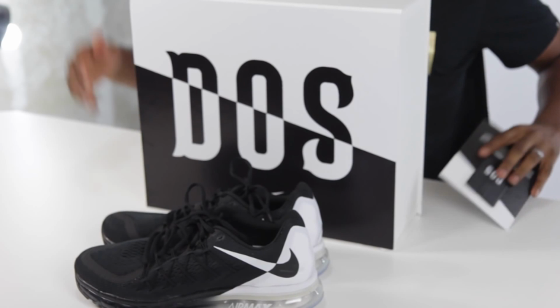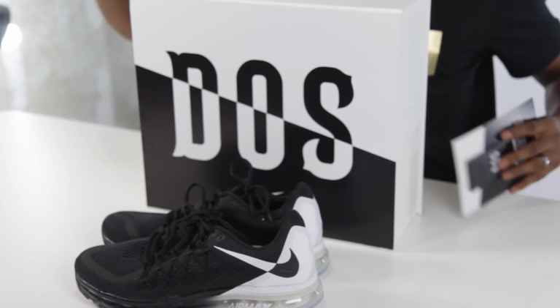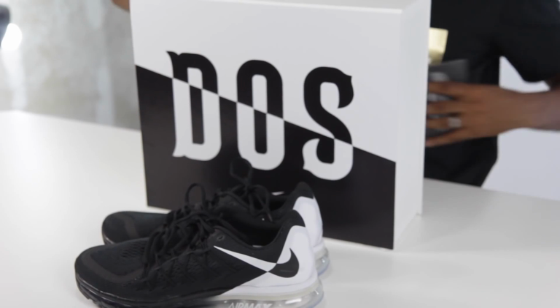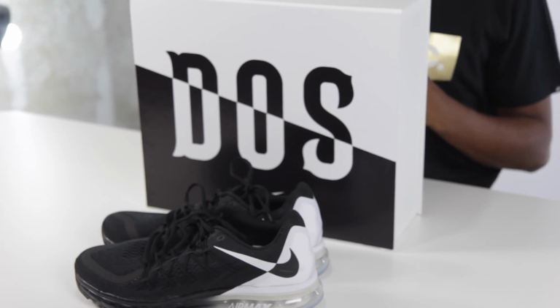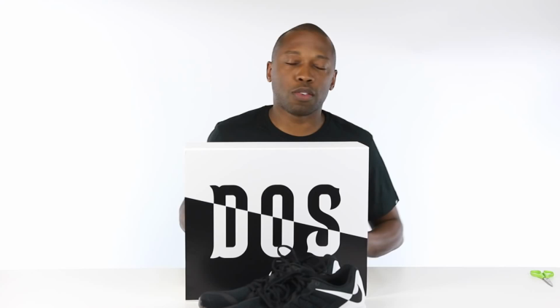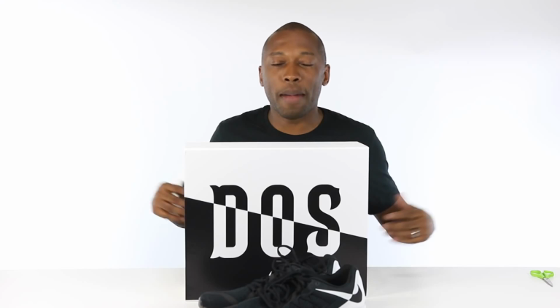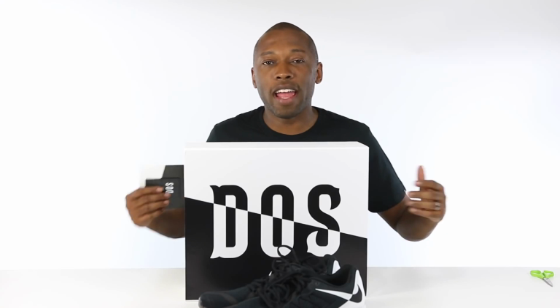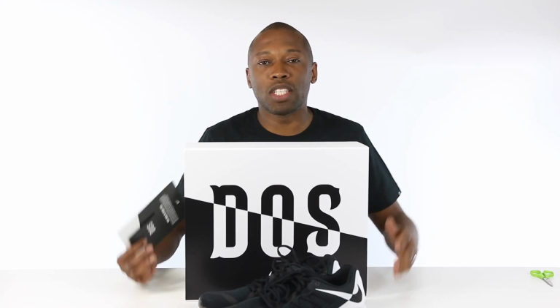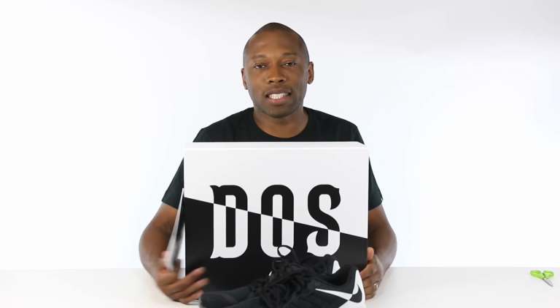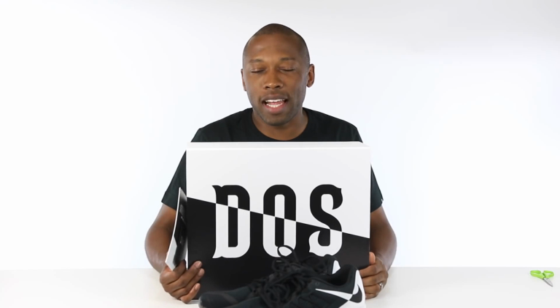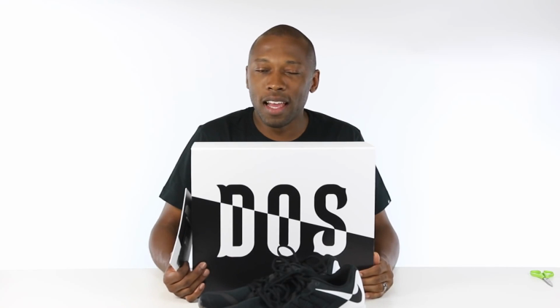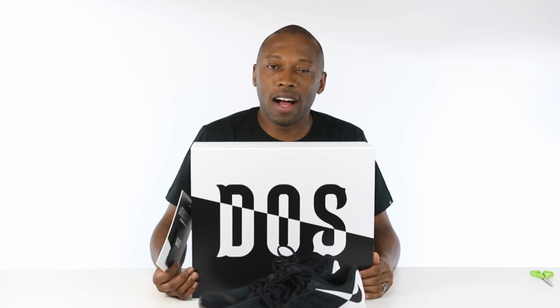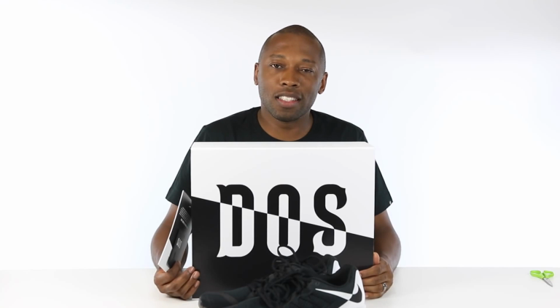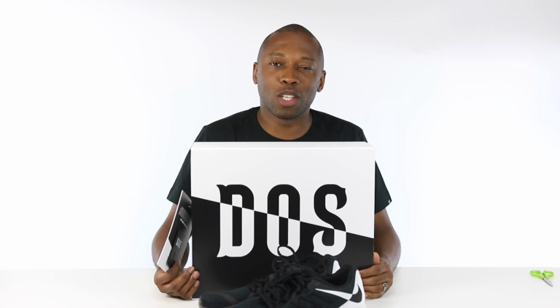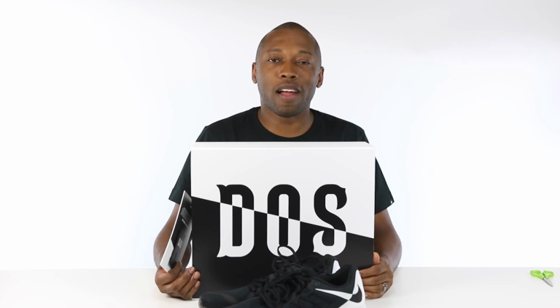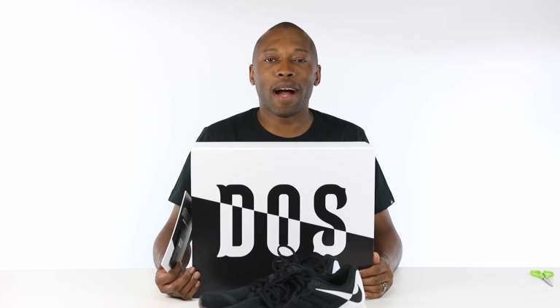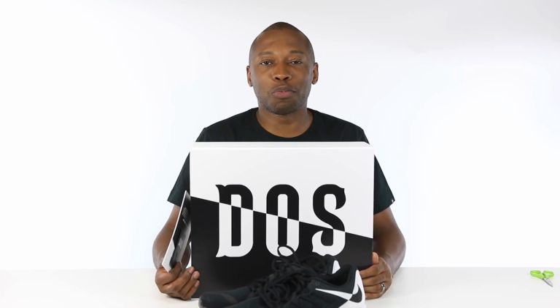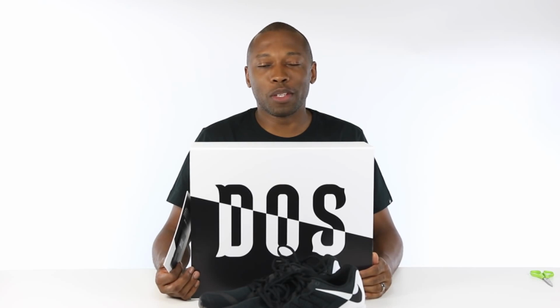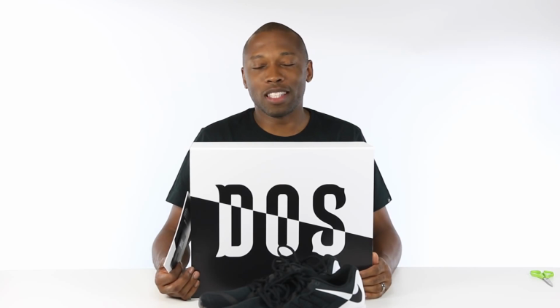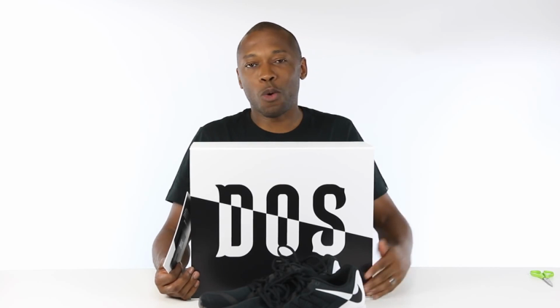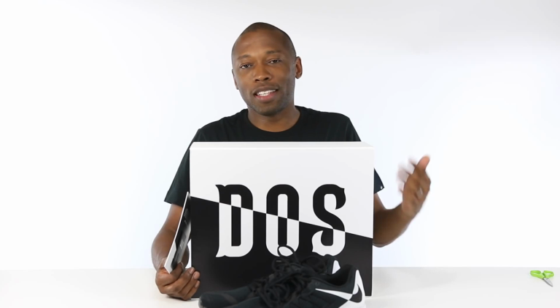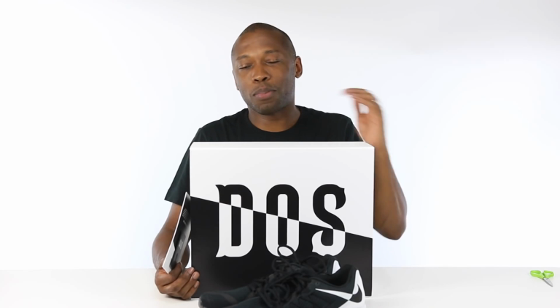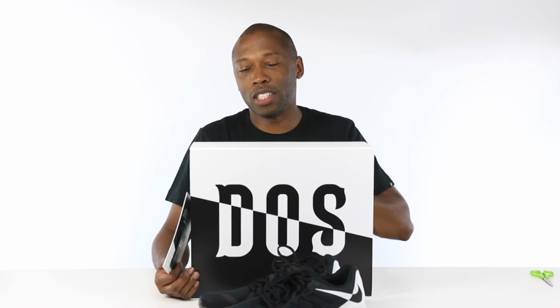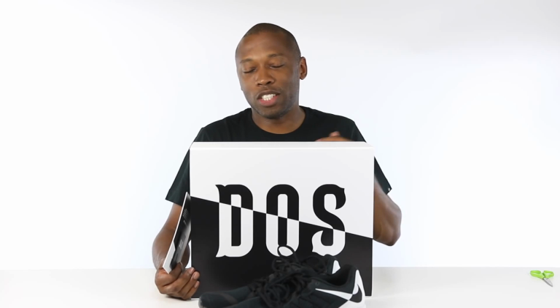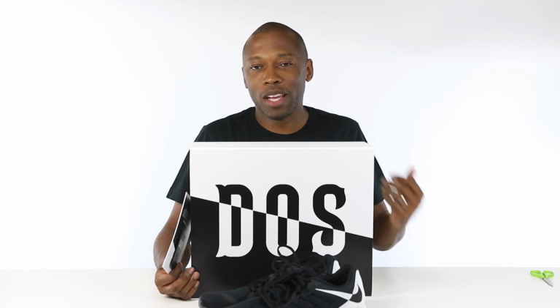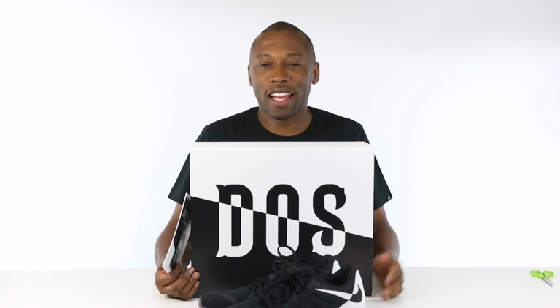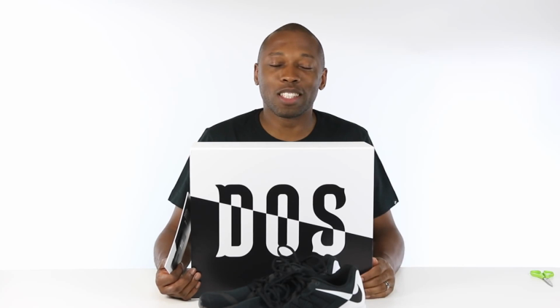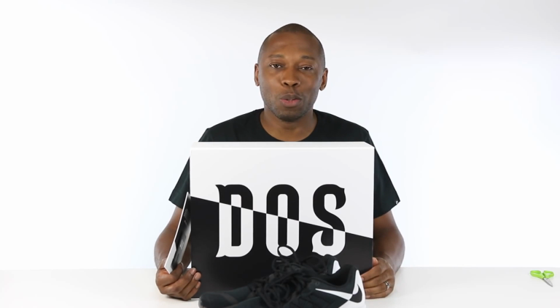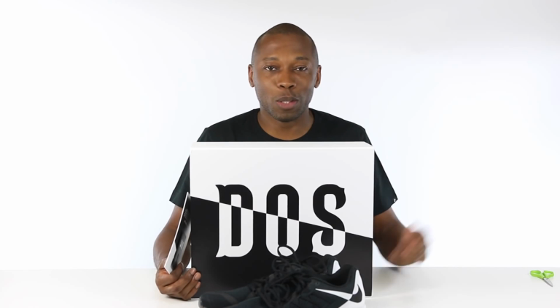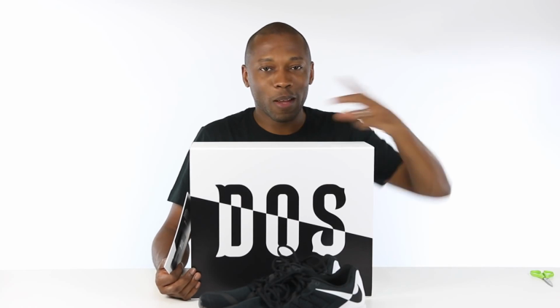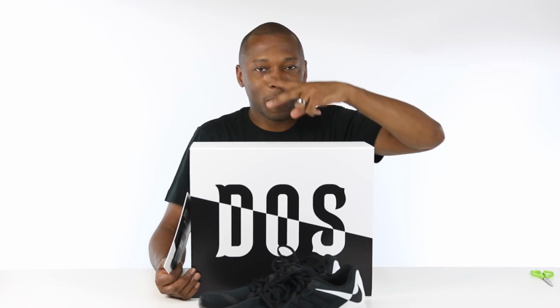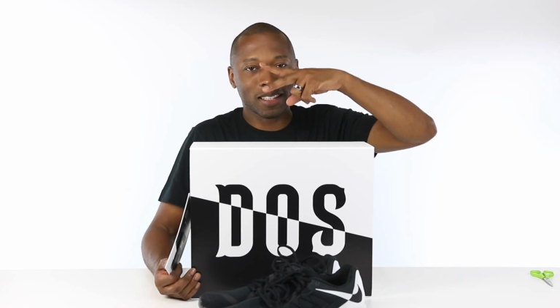Again, like, favorite, subscribe. I am Jacques Slade. This is just a quick unboxing for you guys. As always, I appreciate you. And I'll see you soon. Peace.